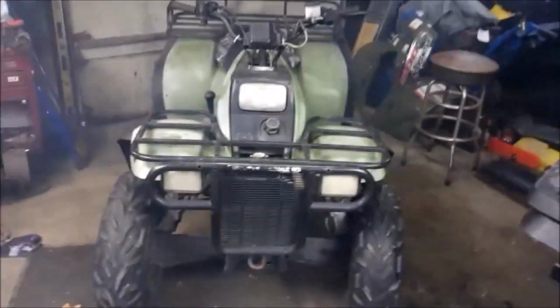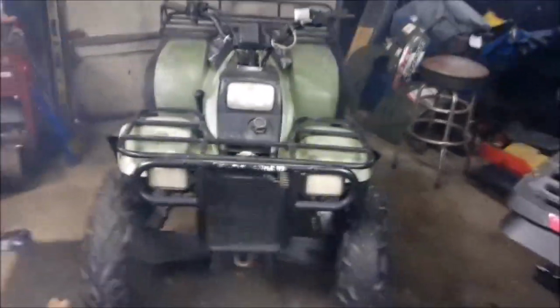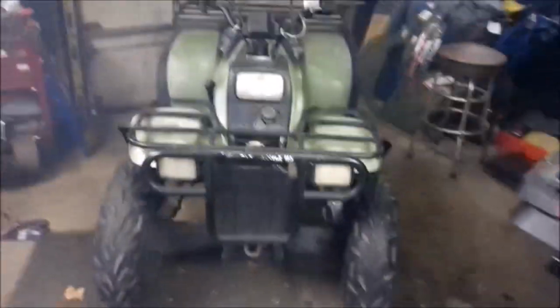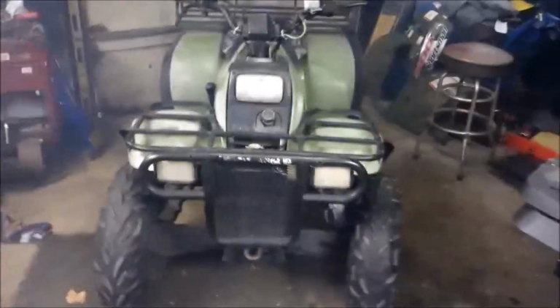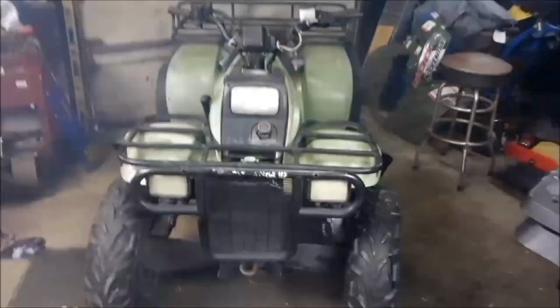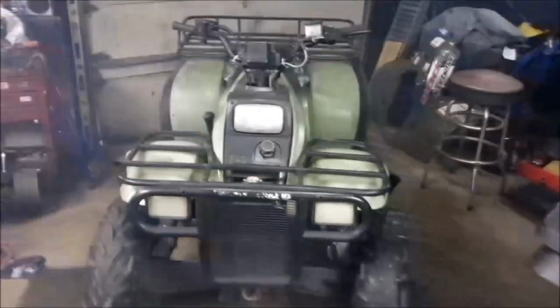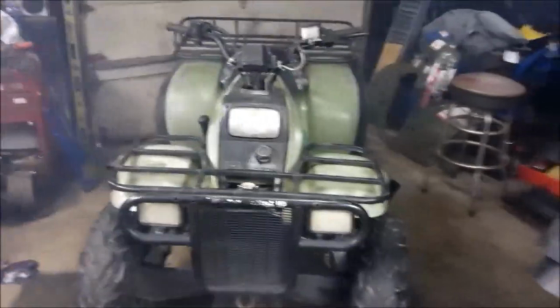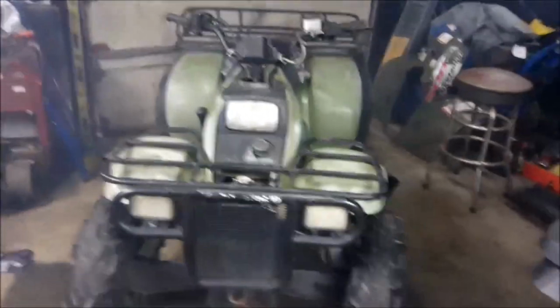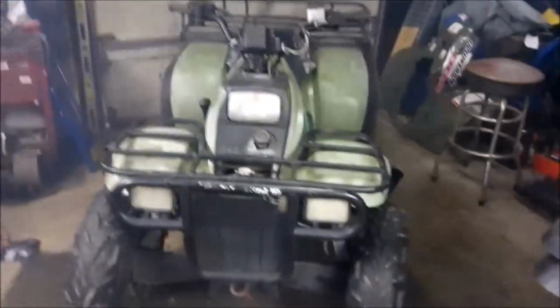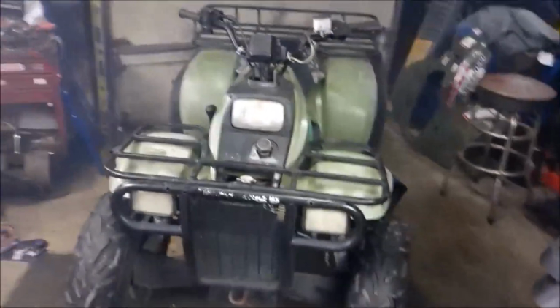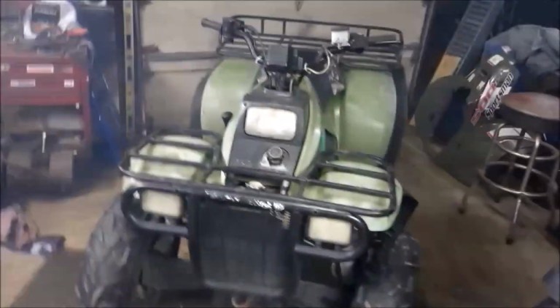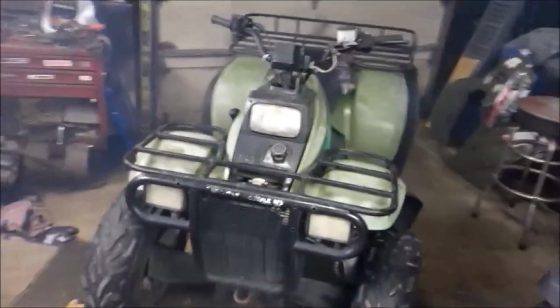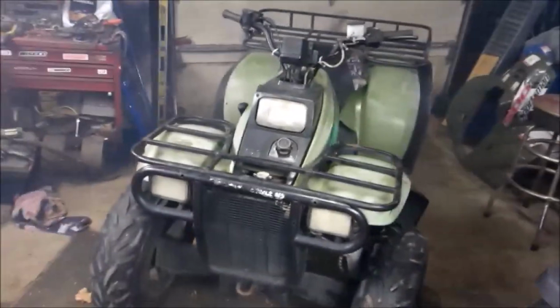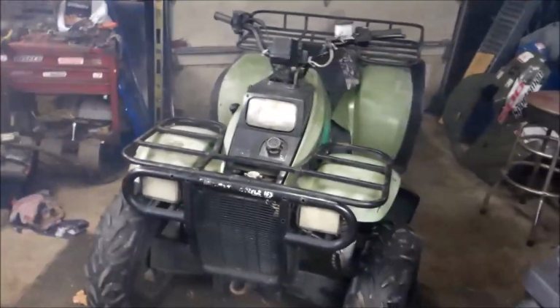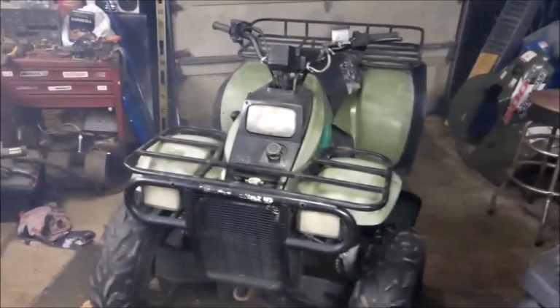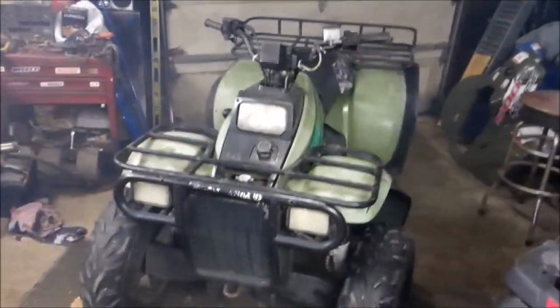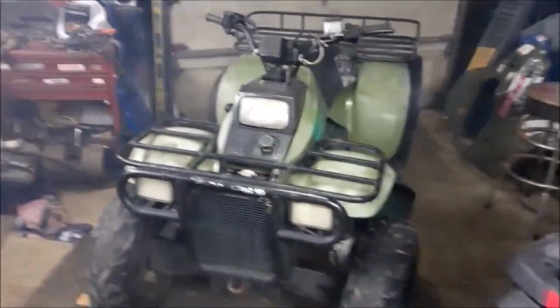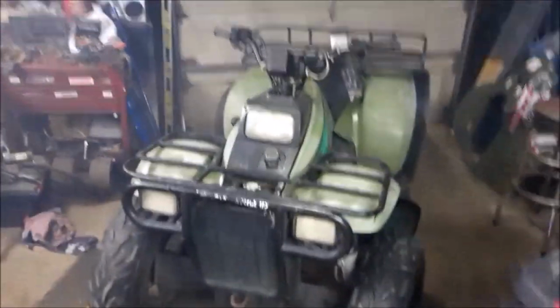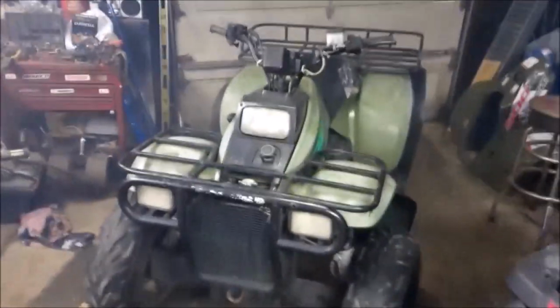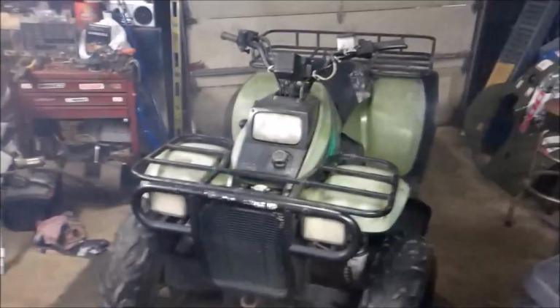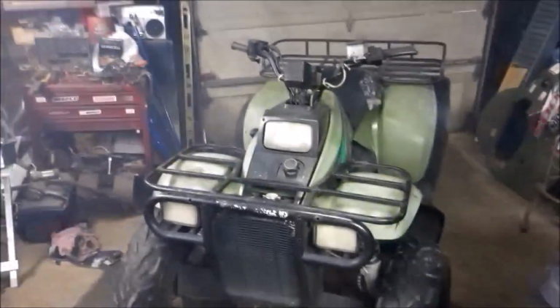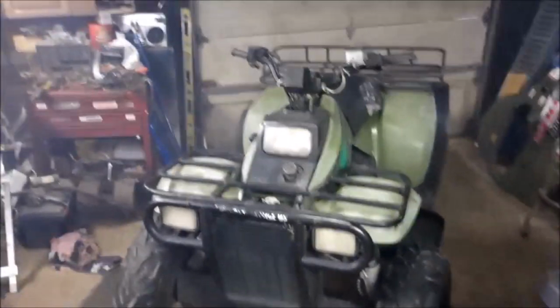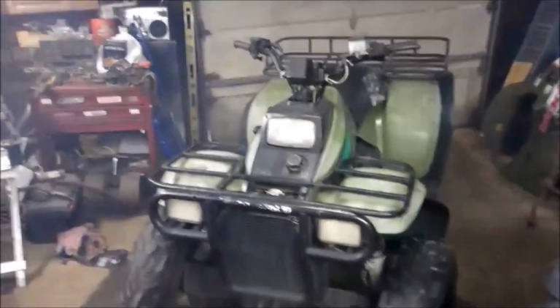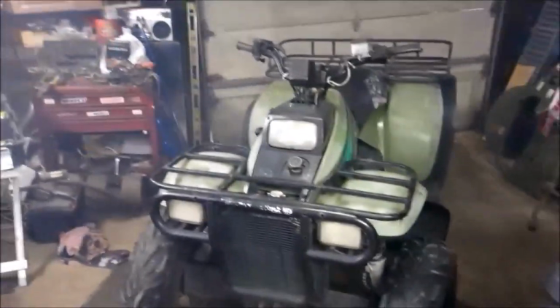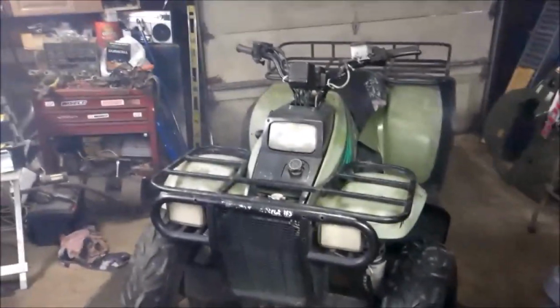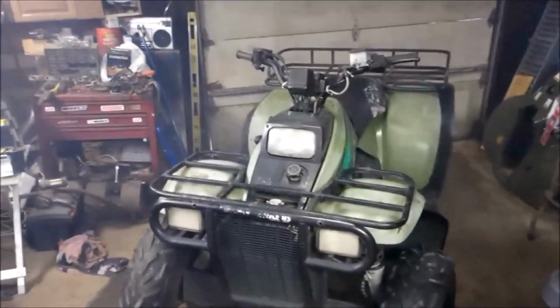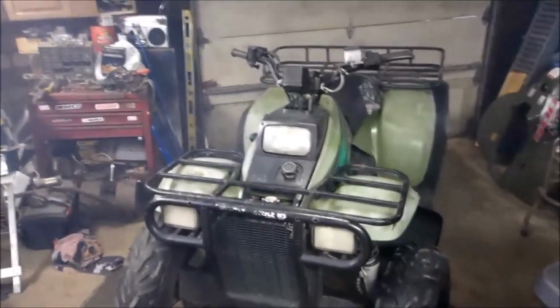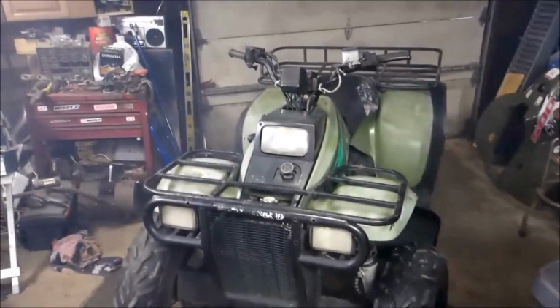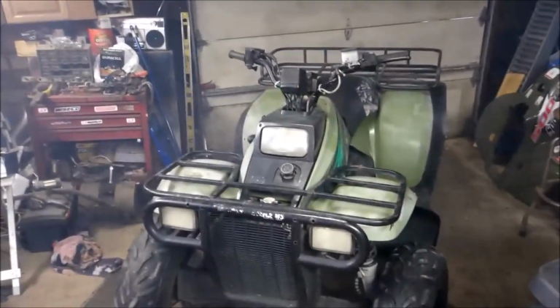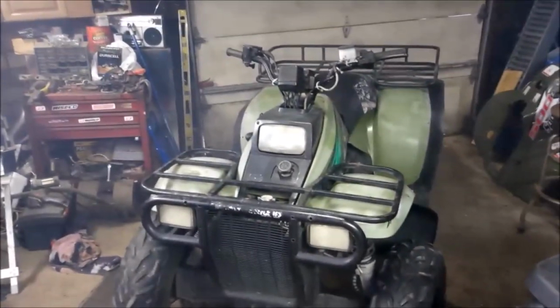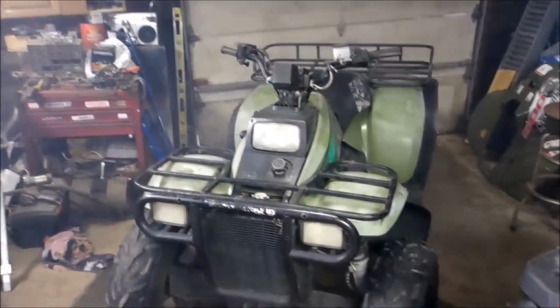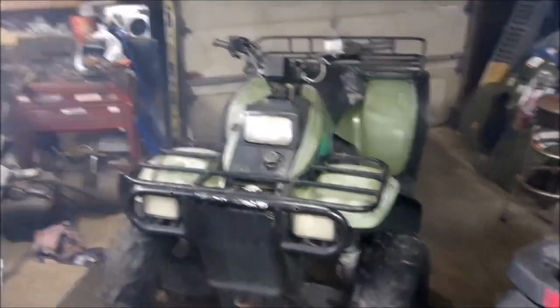There you have it - one complete '96 Sportsman two-stroke. Hope you enjoyed this video. Hit the thumbs up if you liked it, subscribe, and as always, till next time.